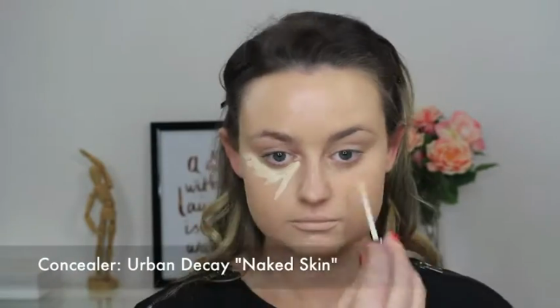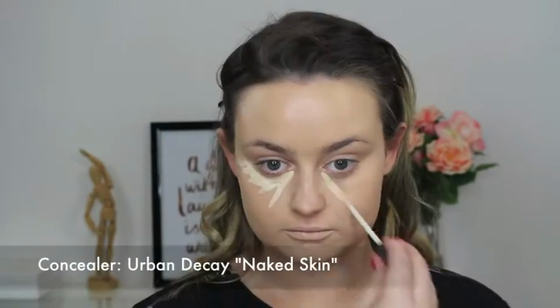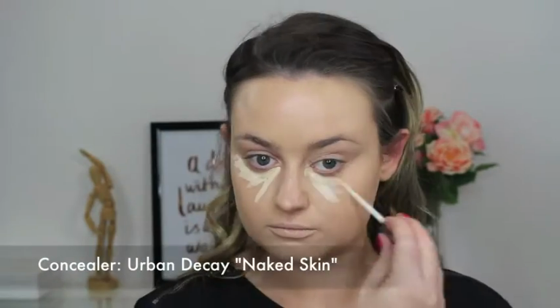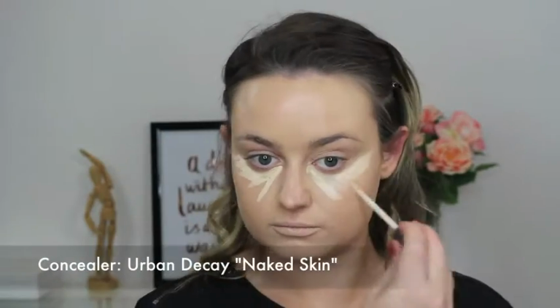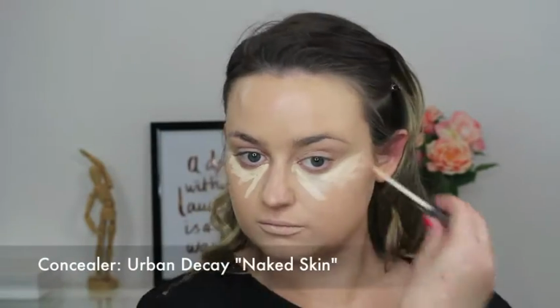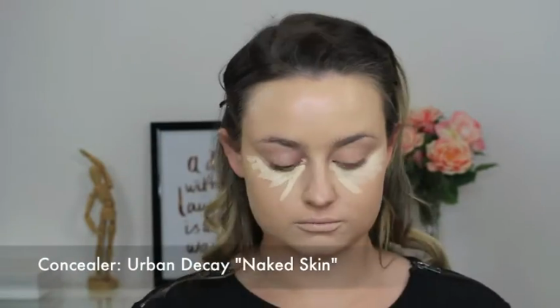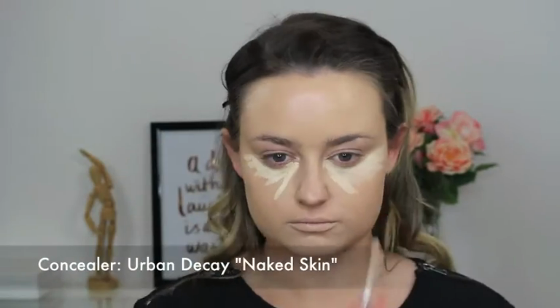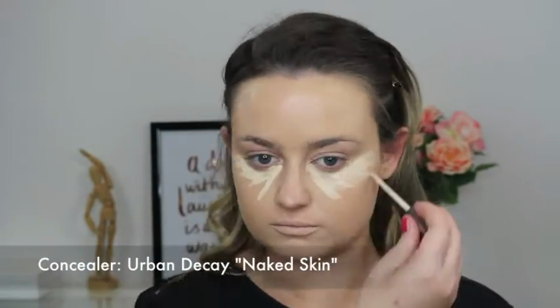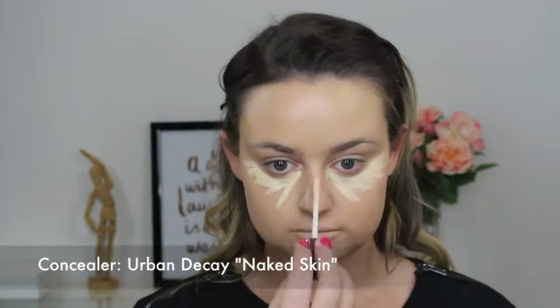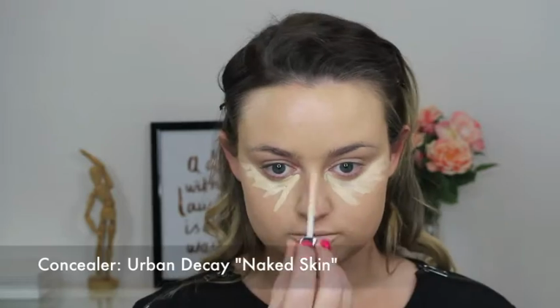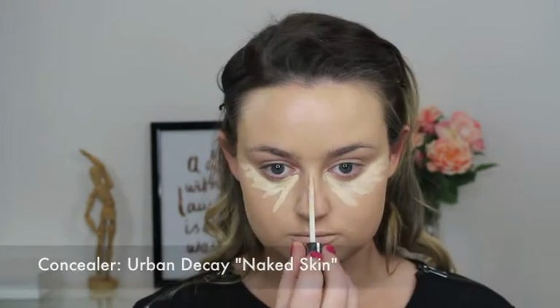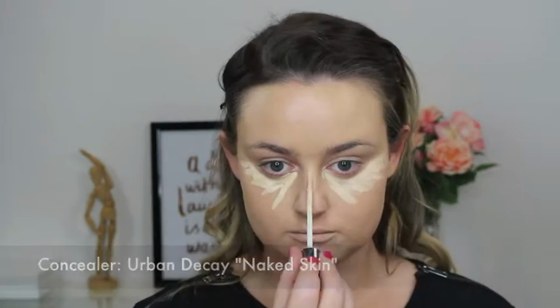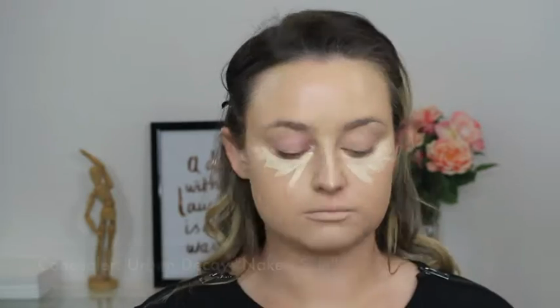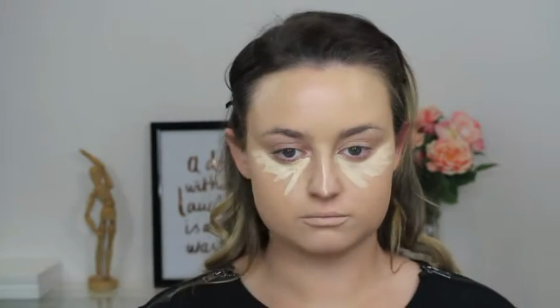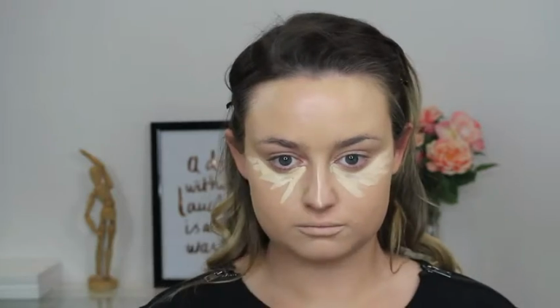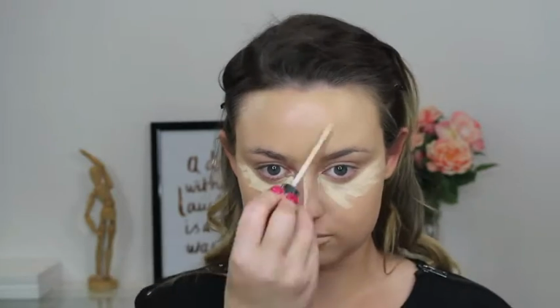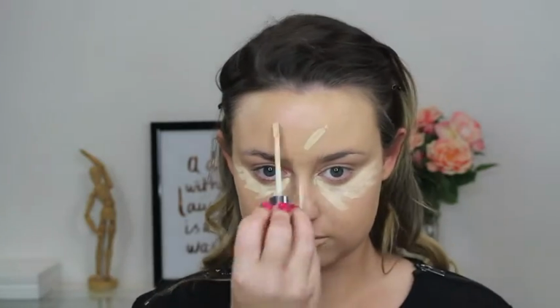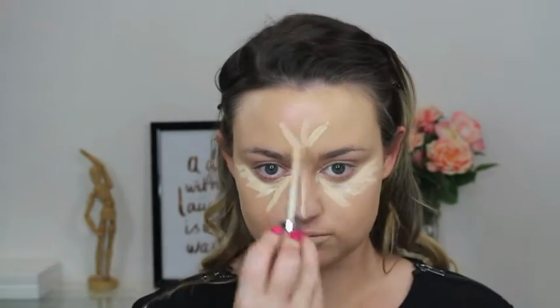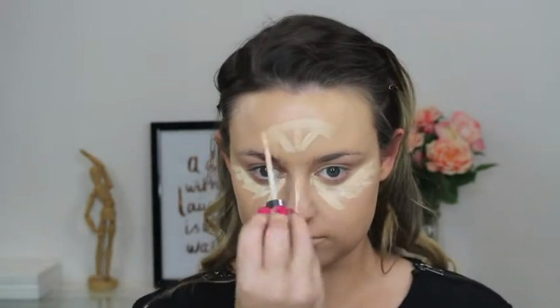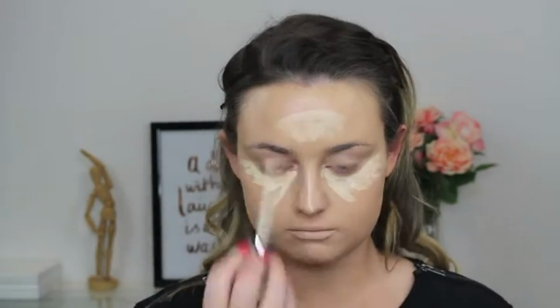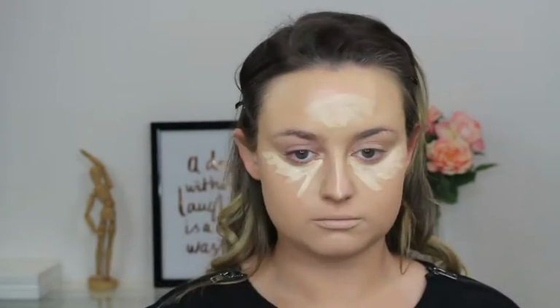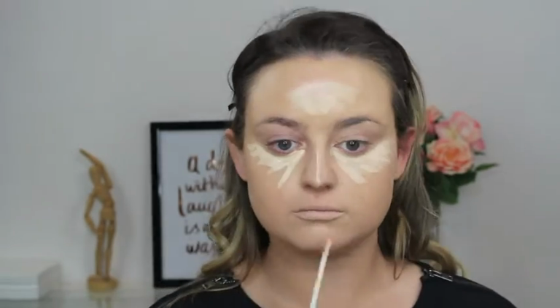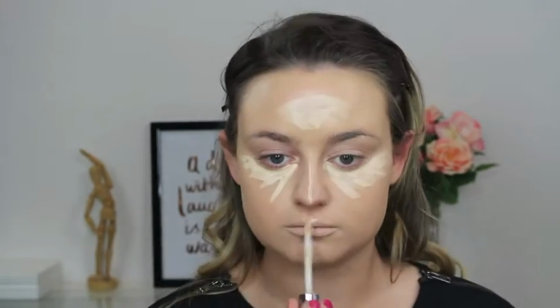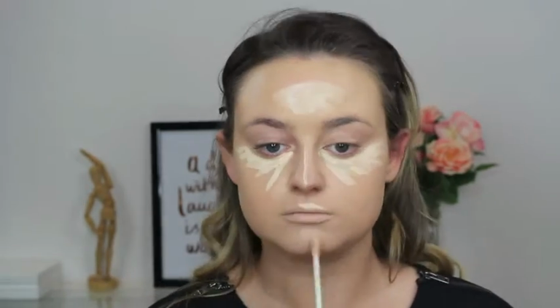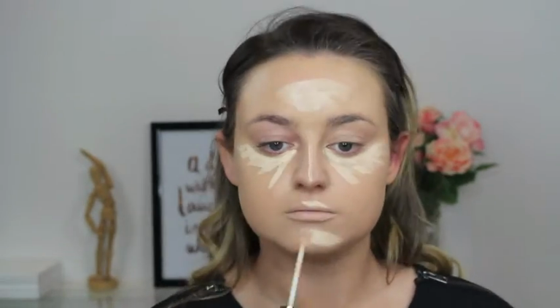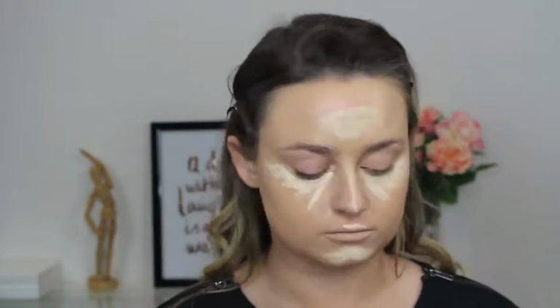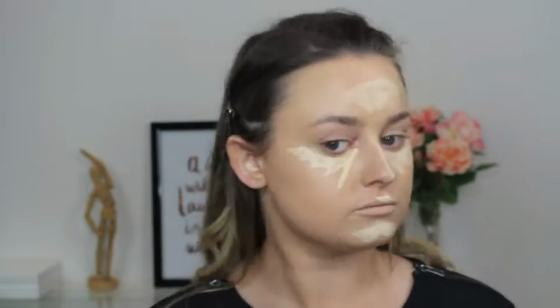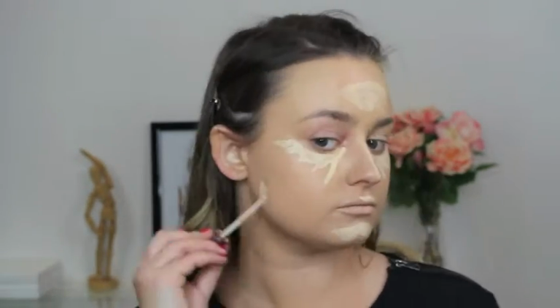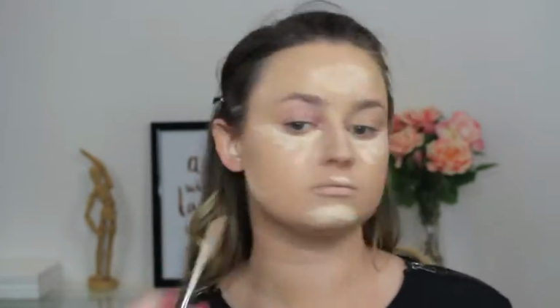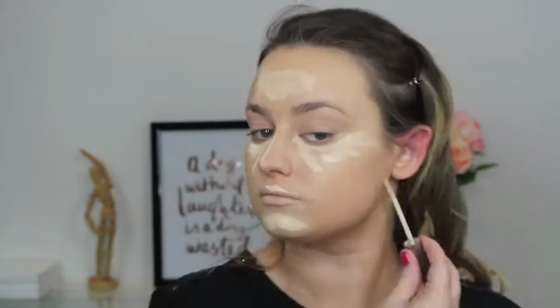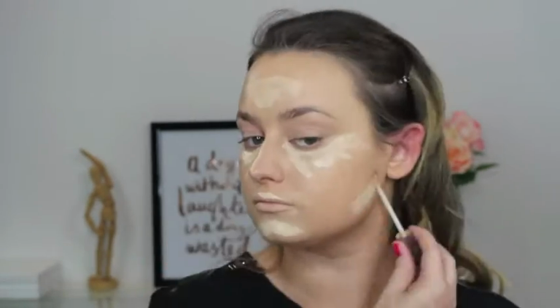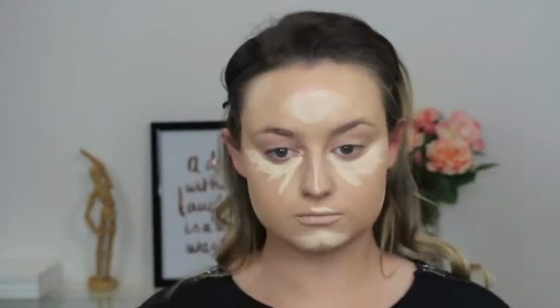I'm using this Urban Decay Concealer which has an amazing coverage. I'm going to use it to conceal and highlight my face as well.